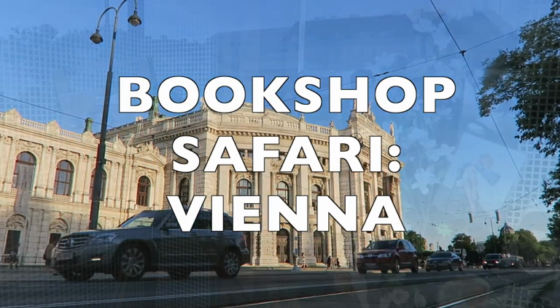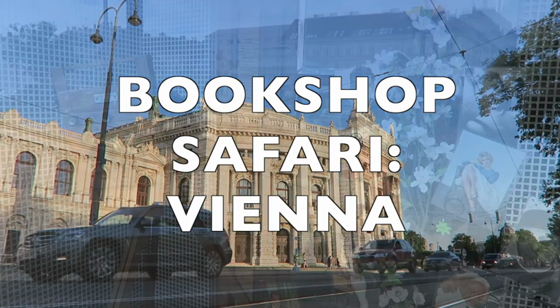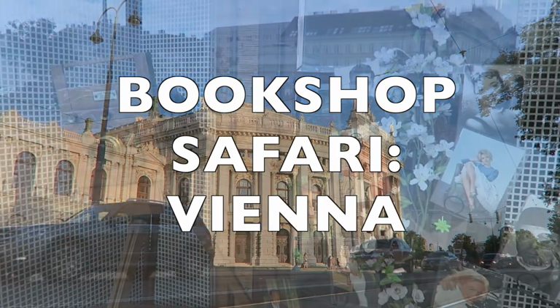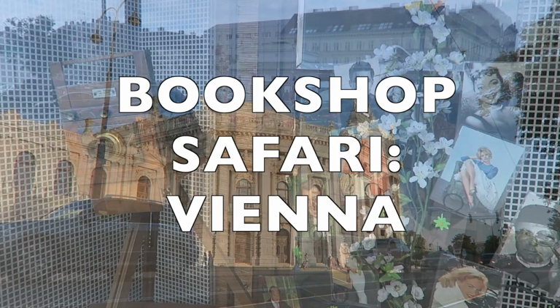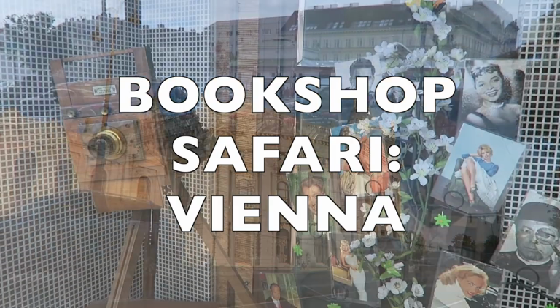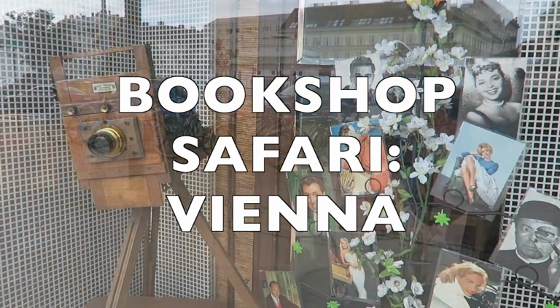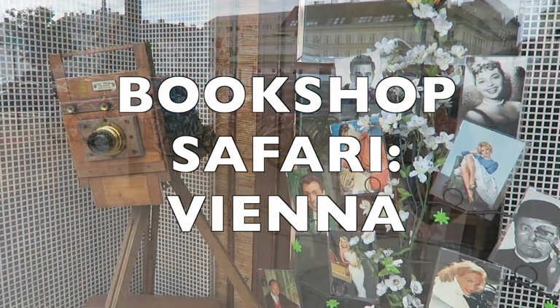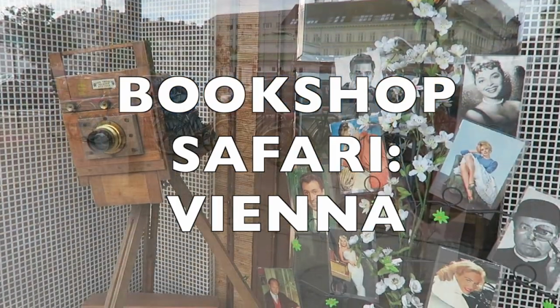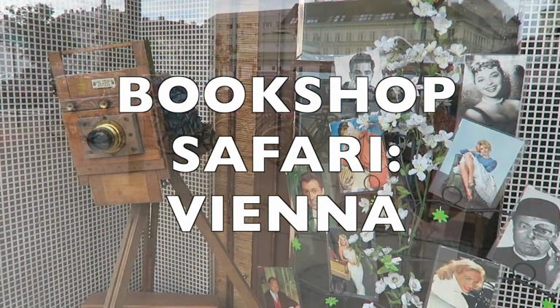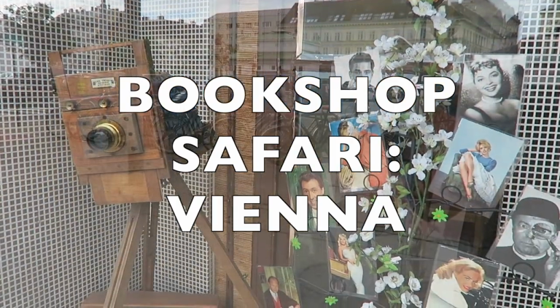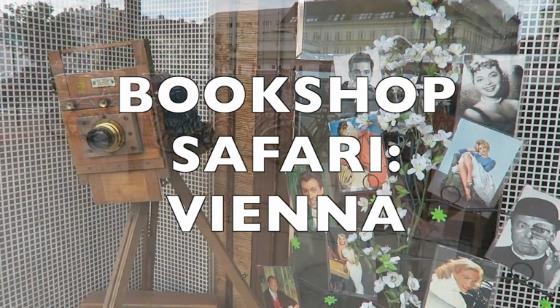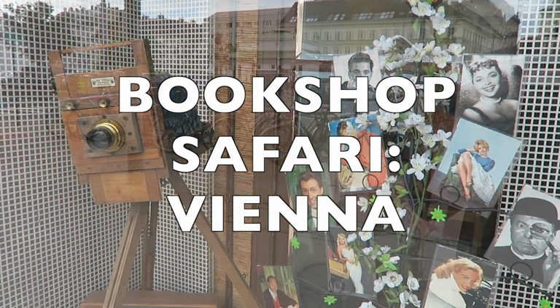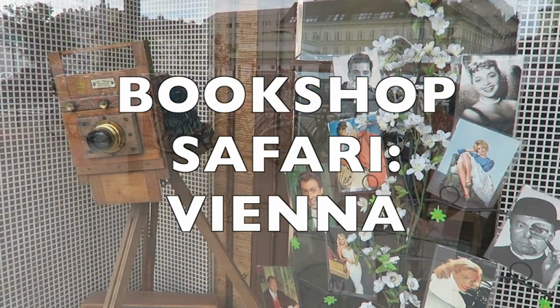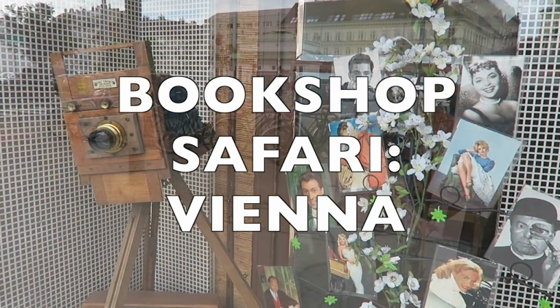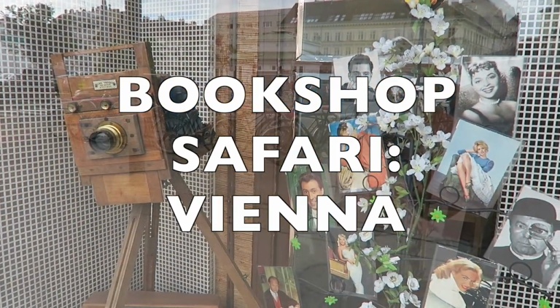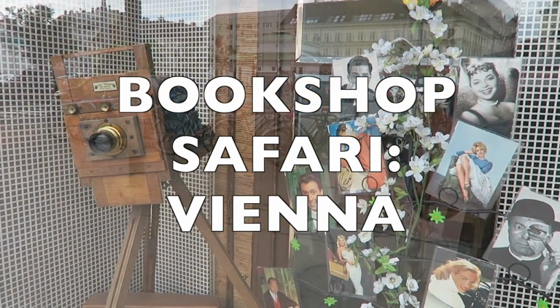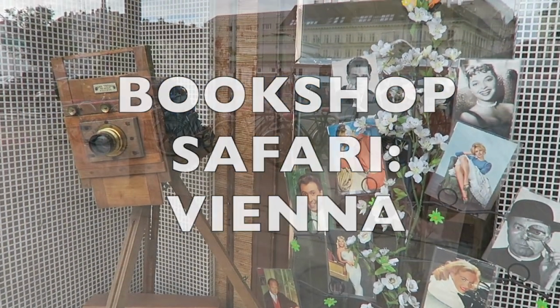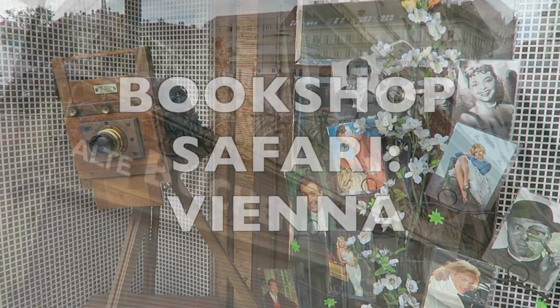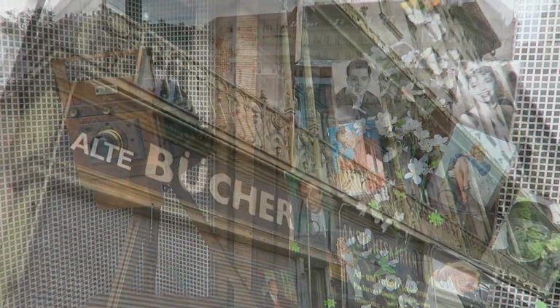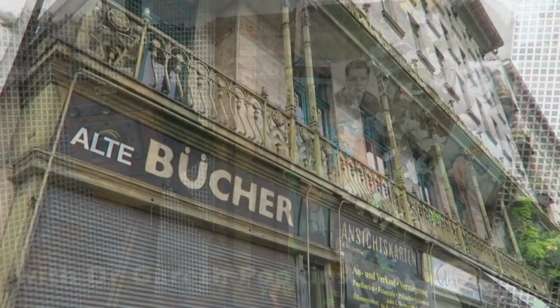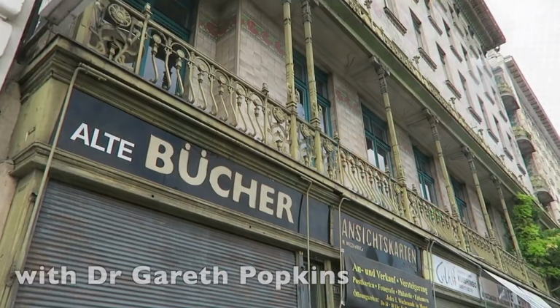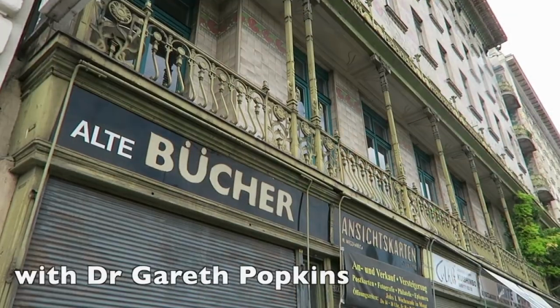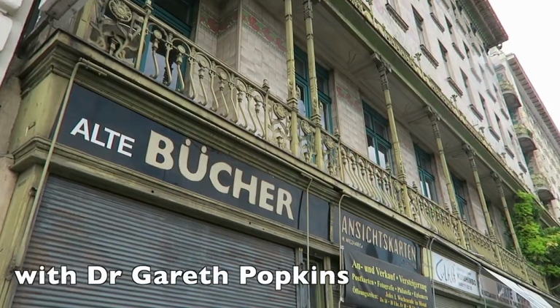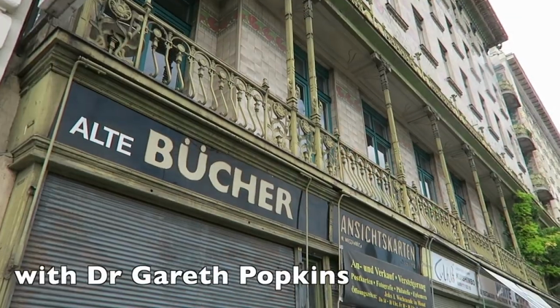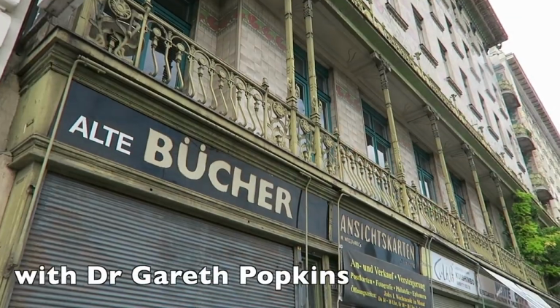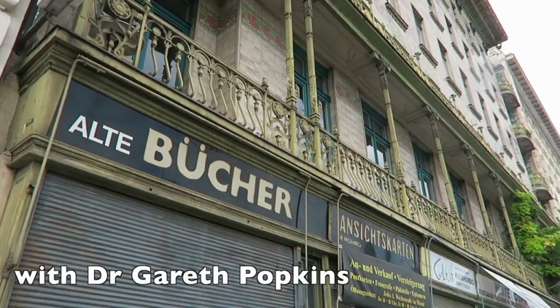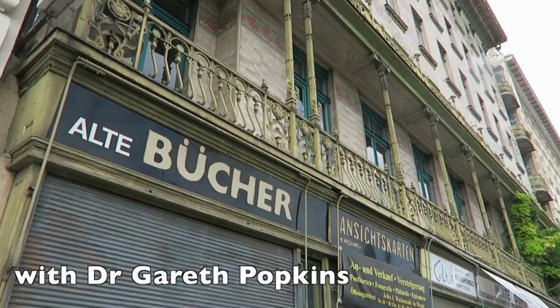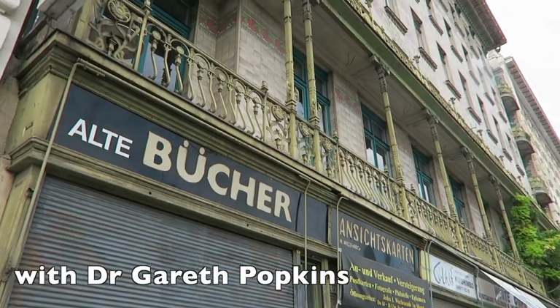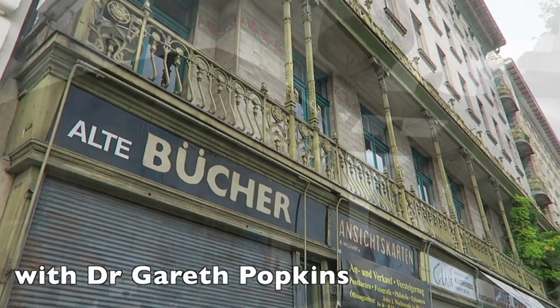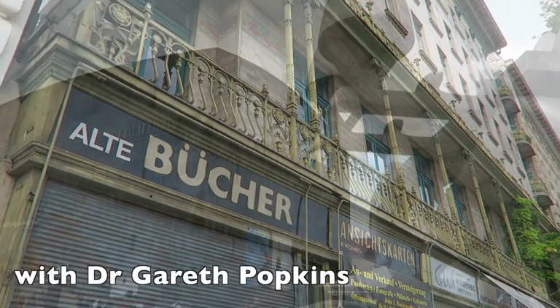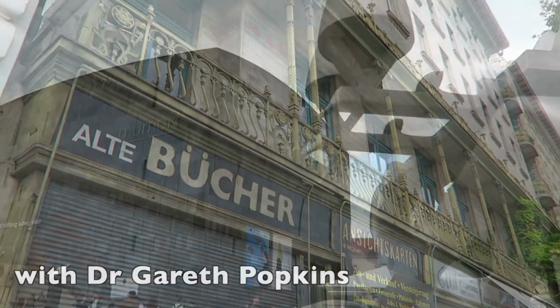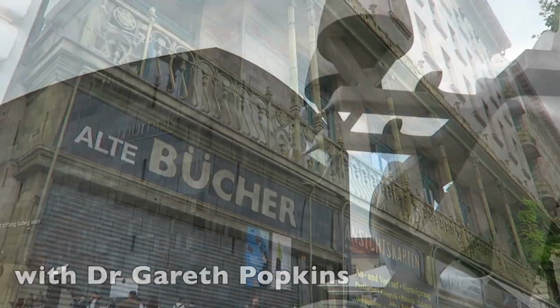A bit of free time in Vienna — what am I going to do but explore the bookshops? Selbstverständlich.